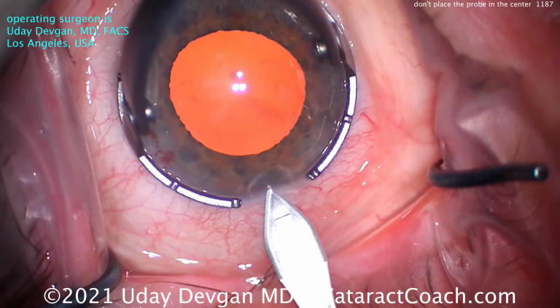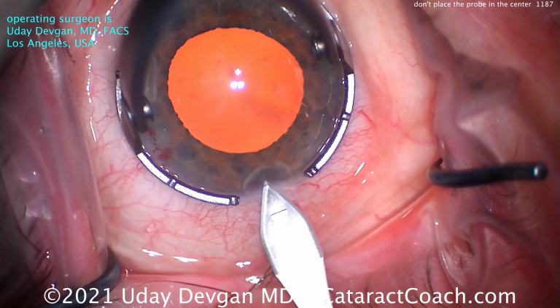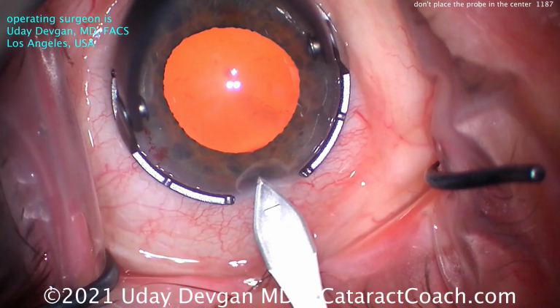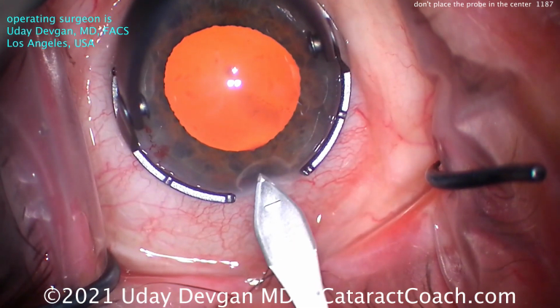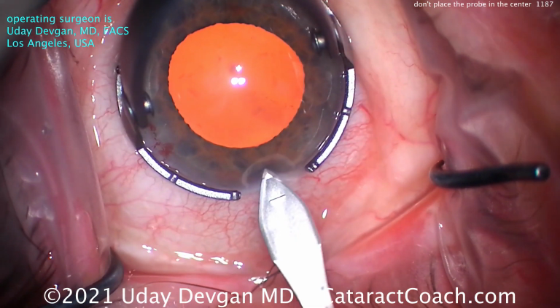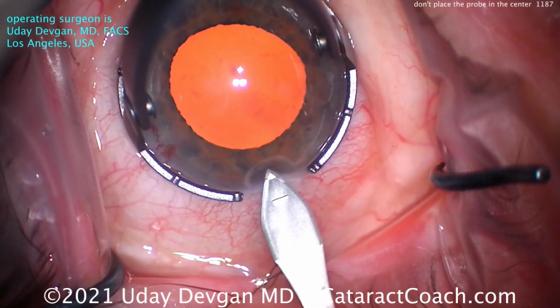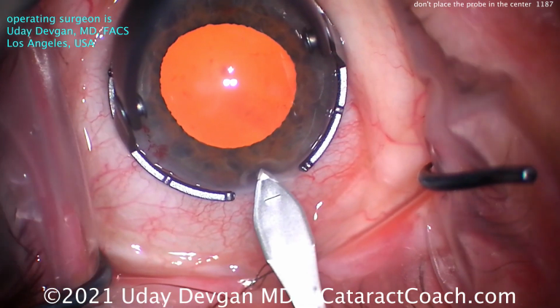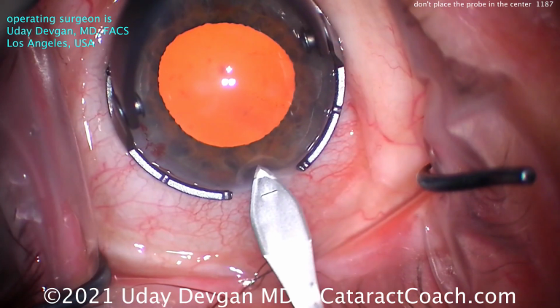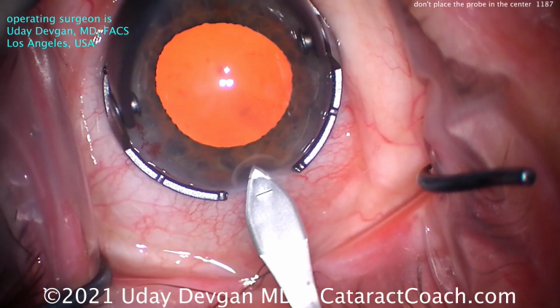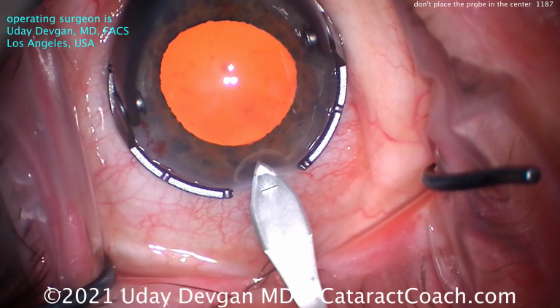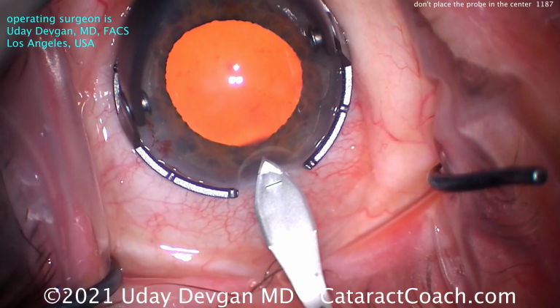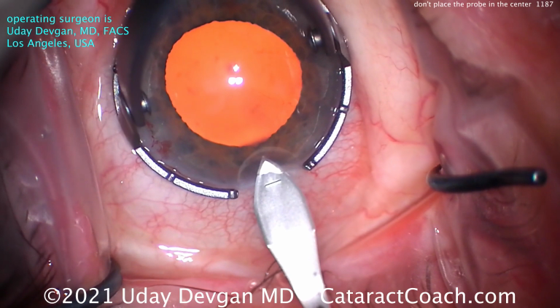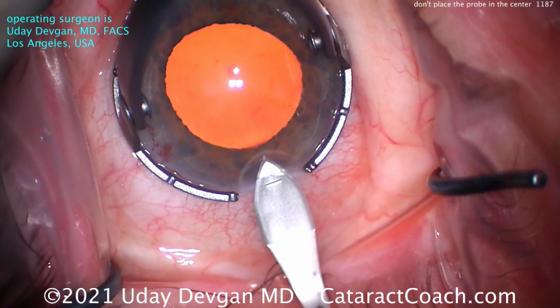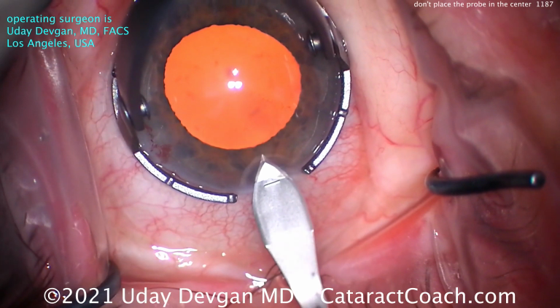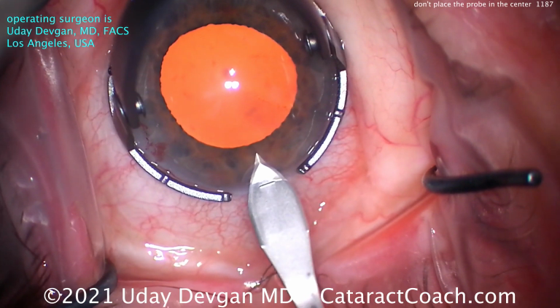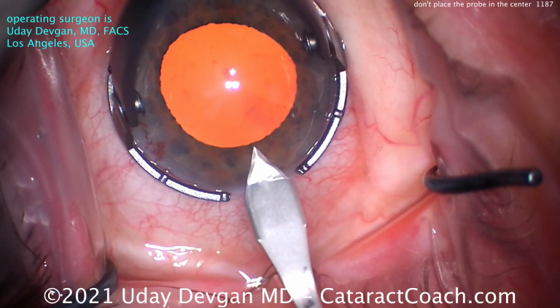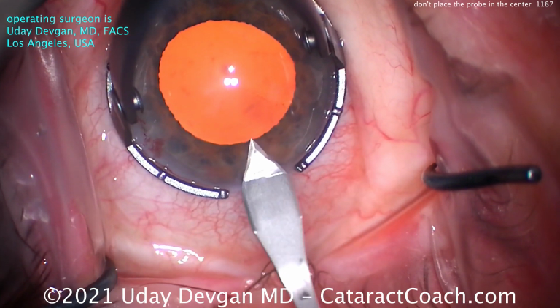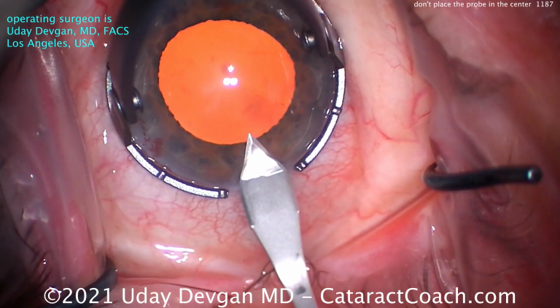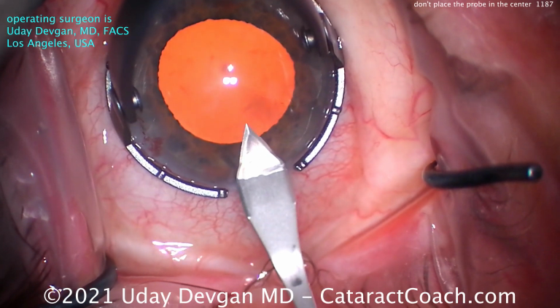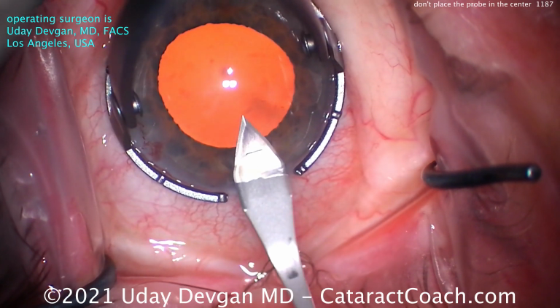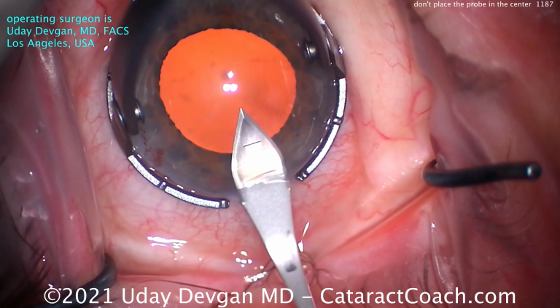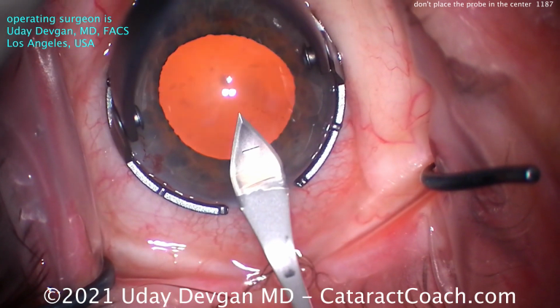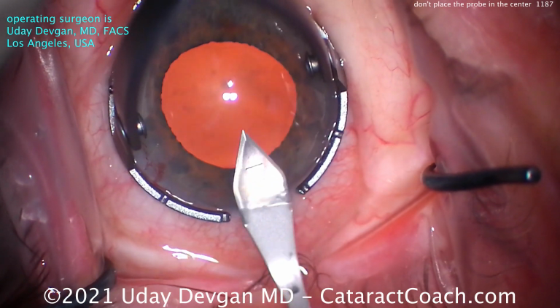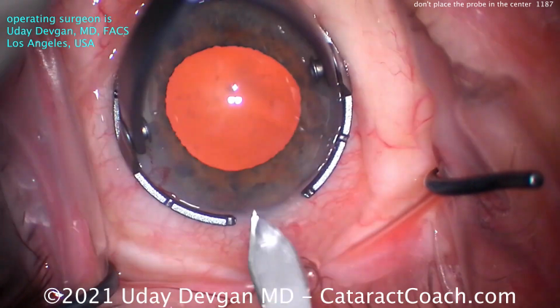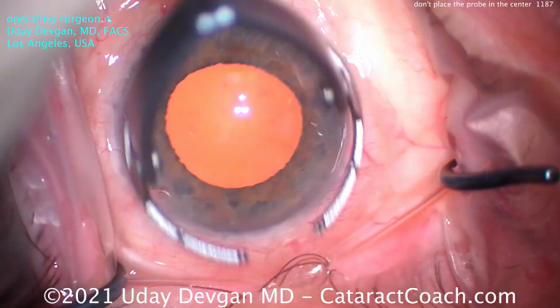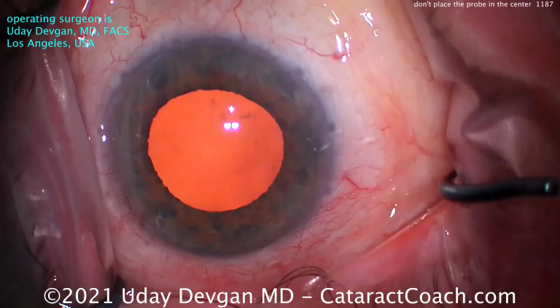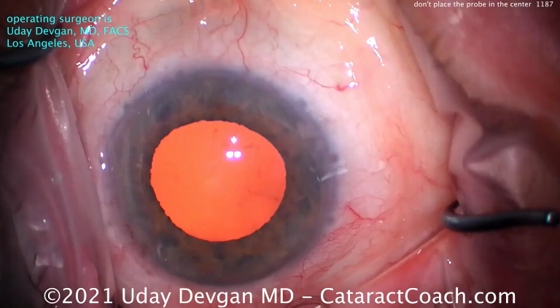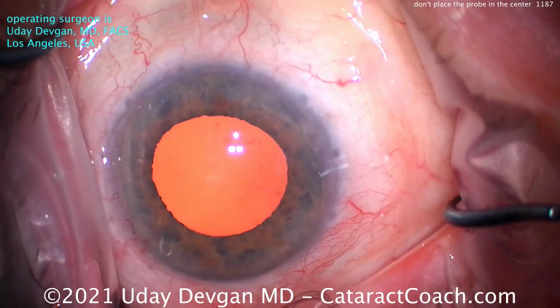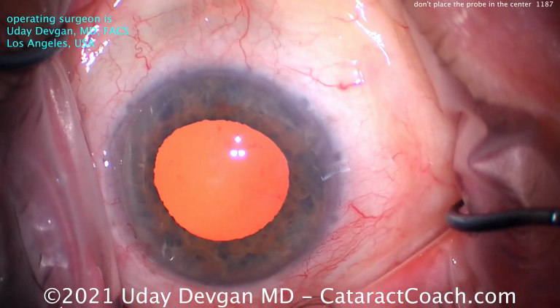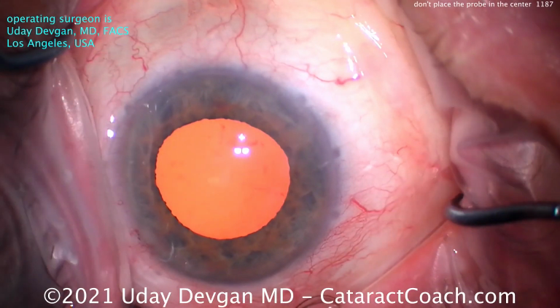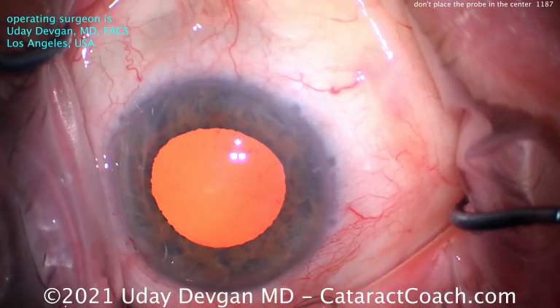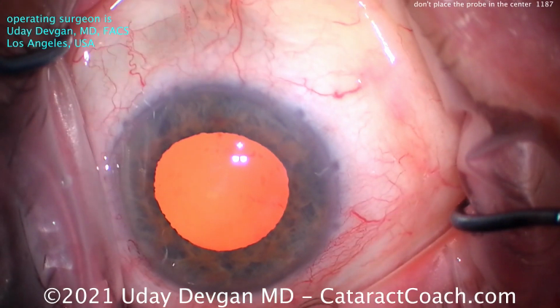Hitting those limbal vessels, just barely nicking them, good tunnel length, entering the eye. That looks pretty clean.